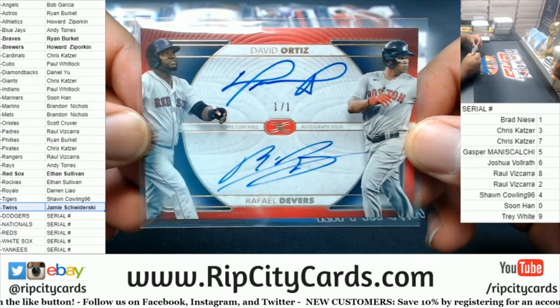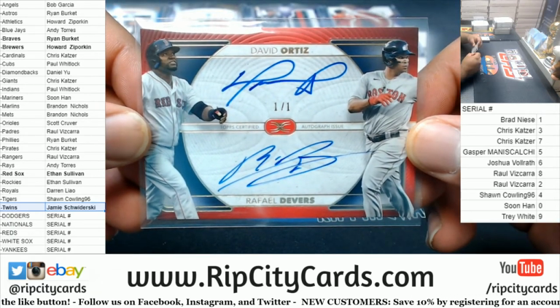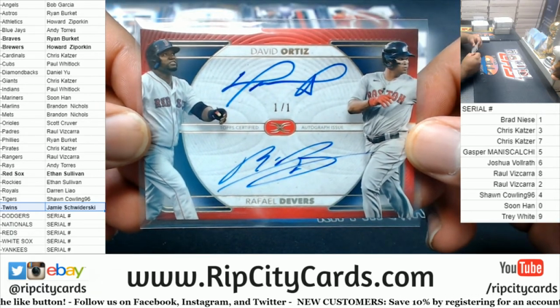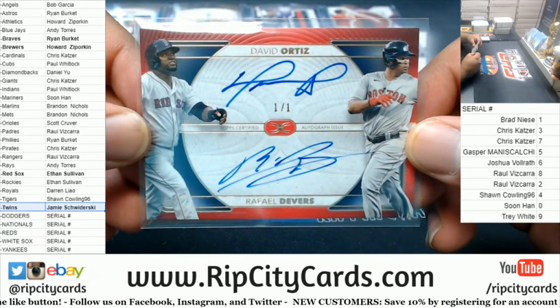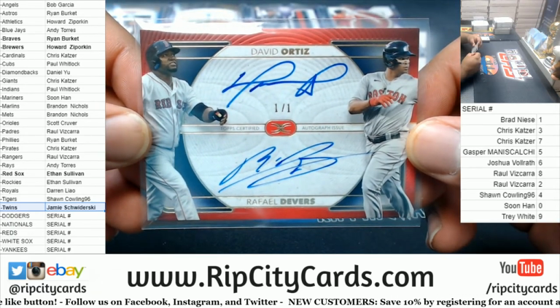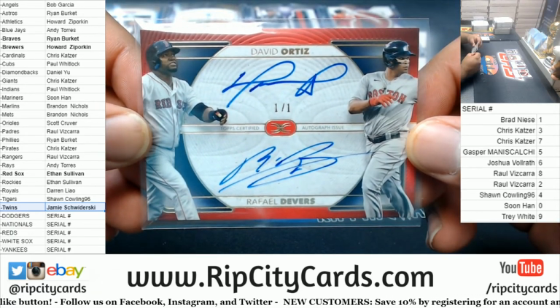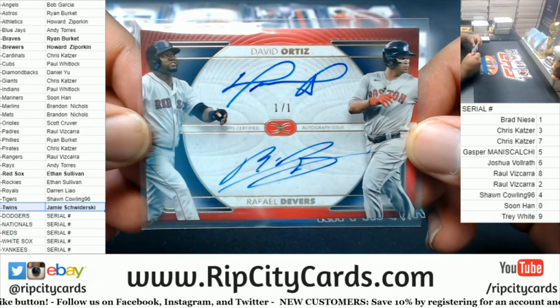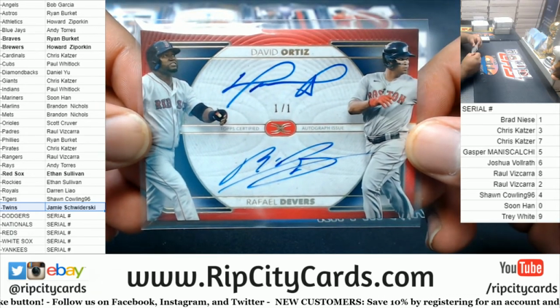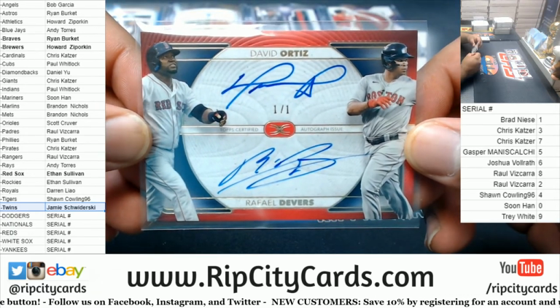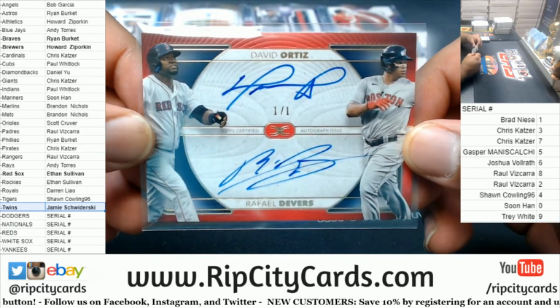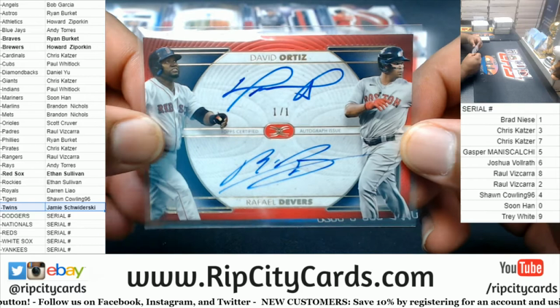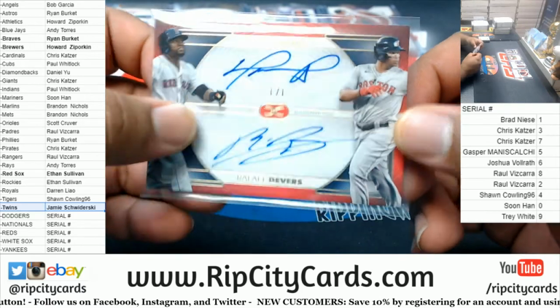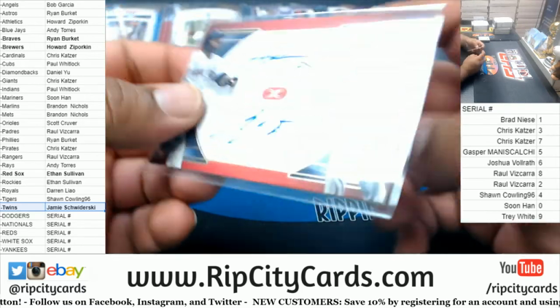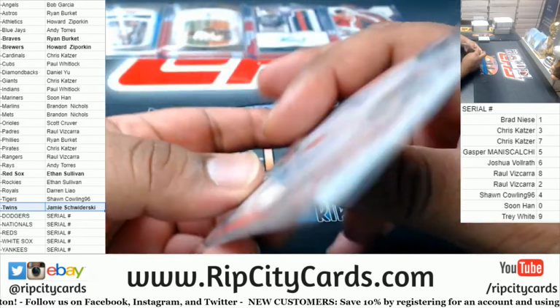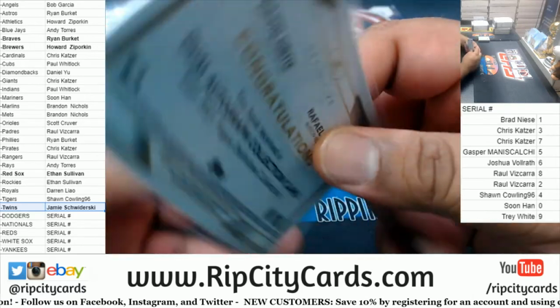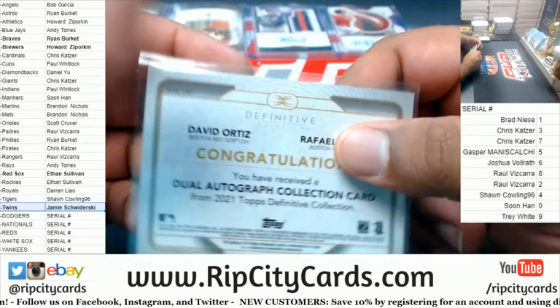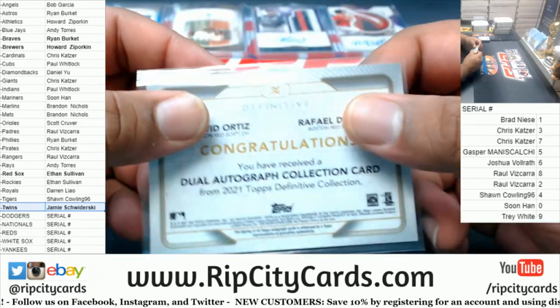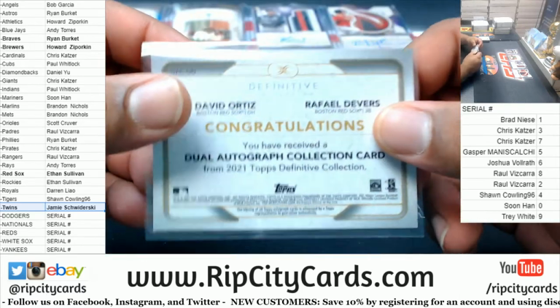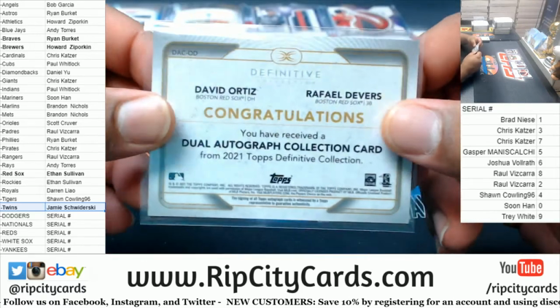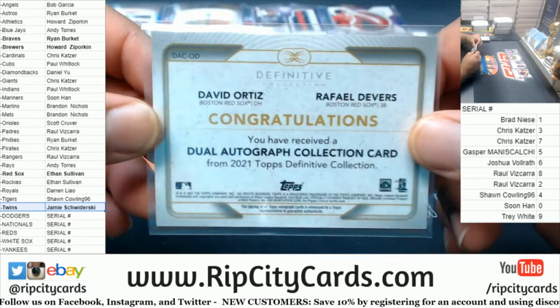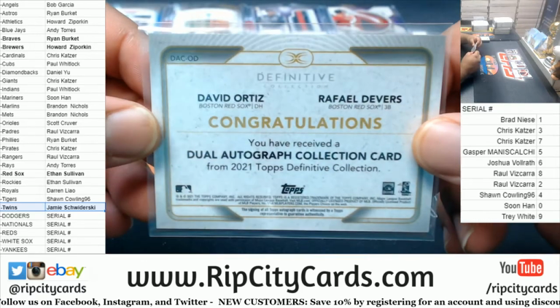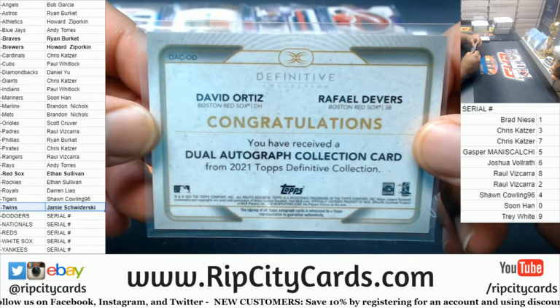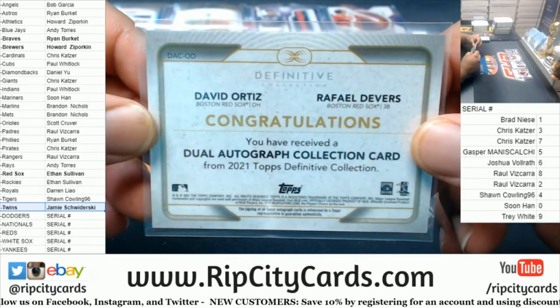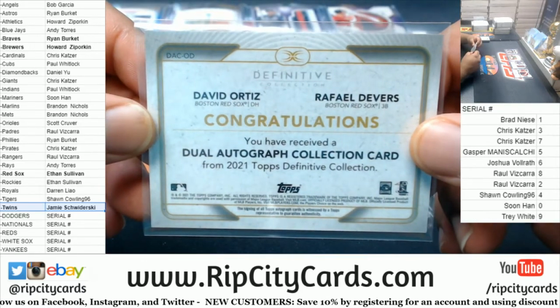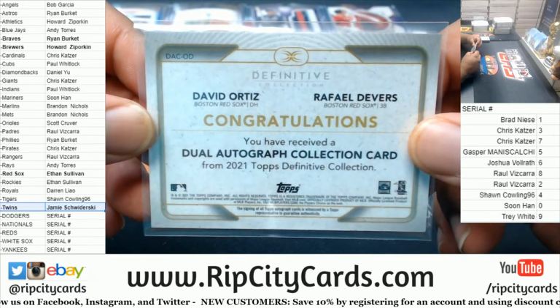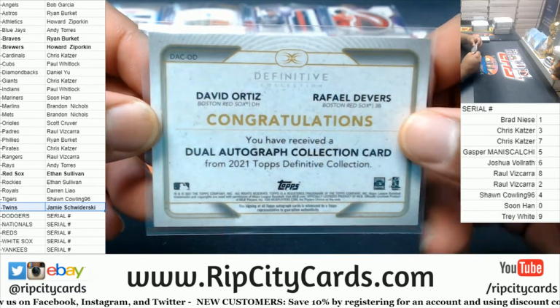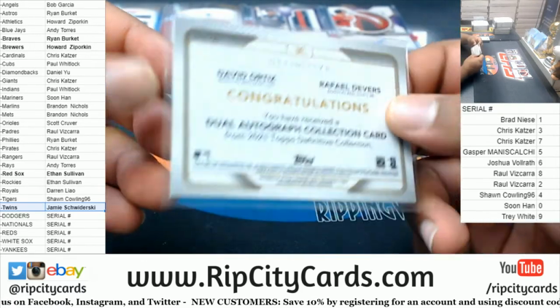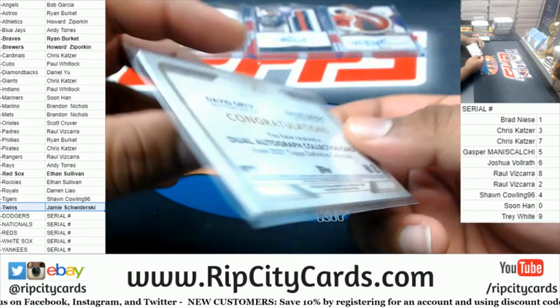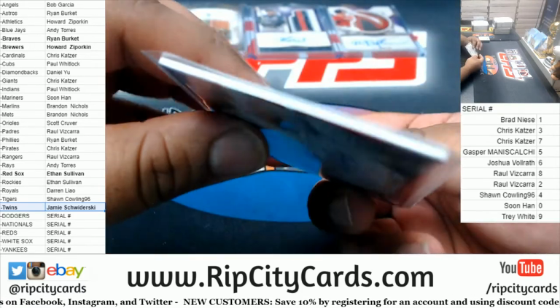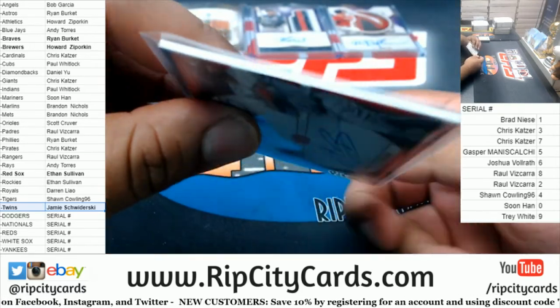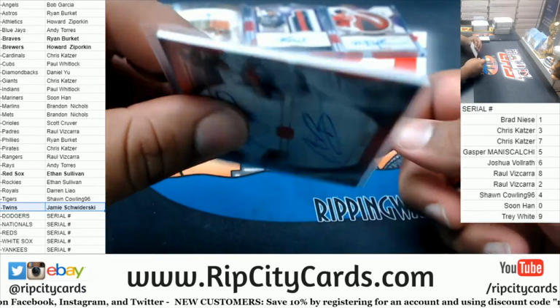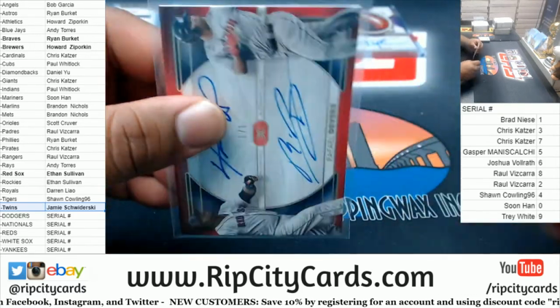Devers and Ortiz — numbered 101 — mojo. Very nice.